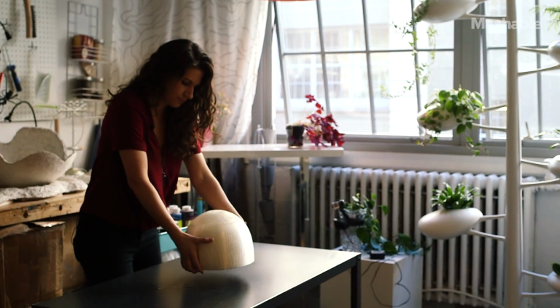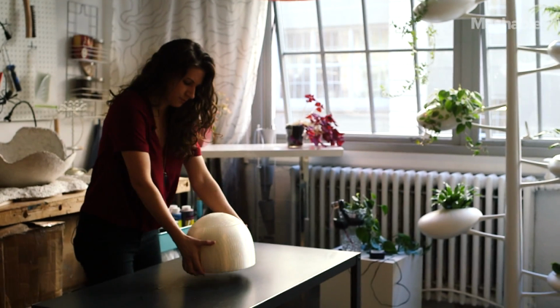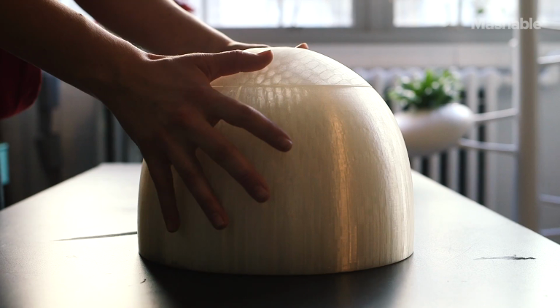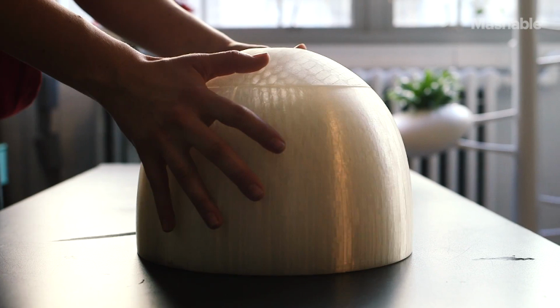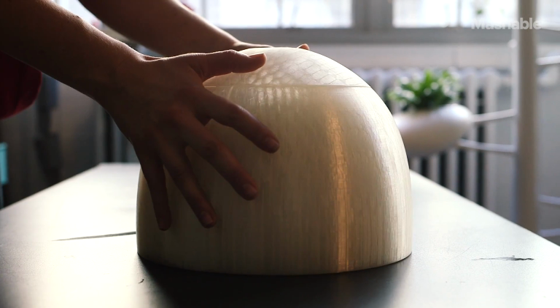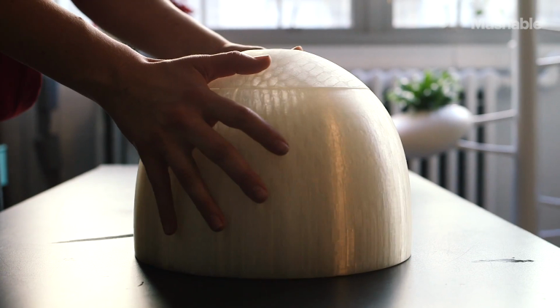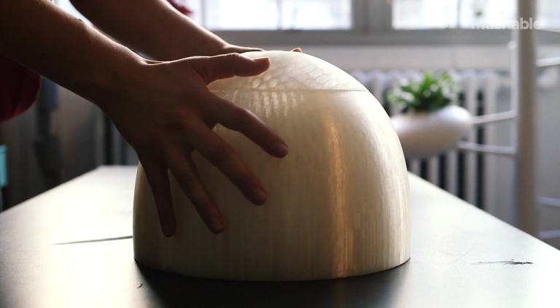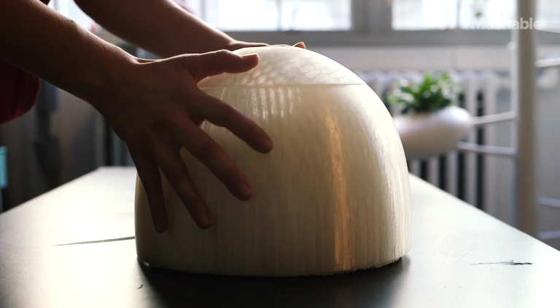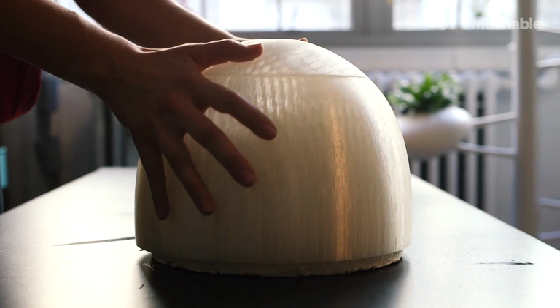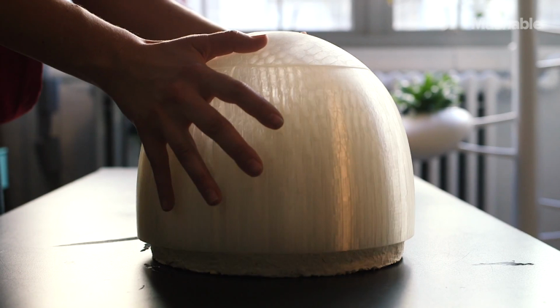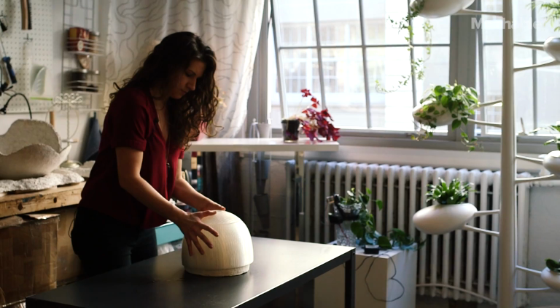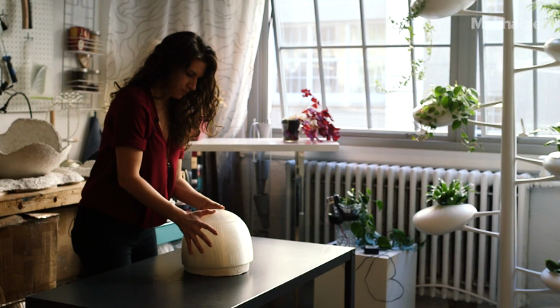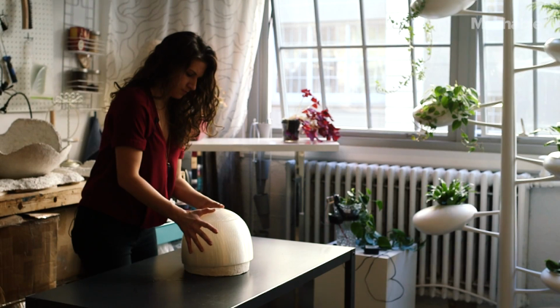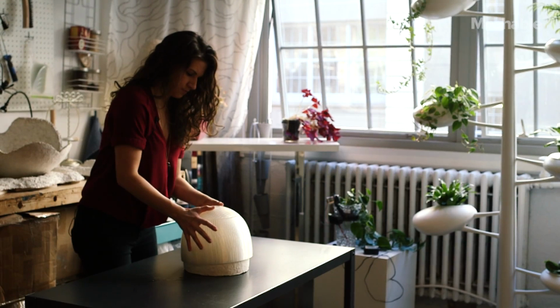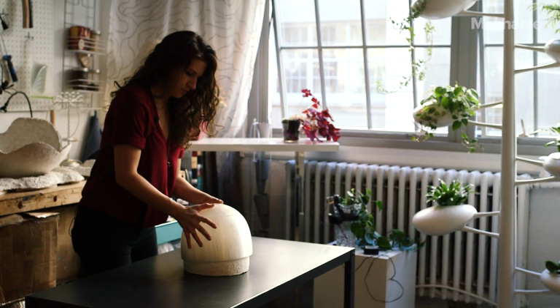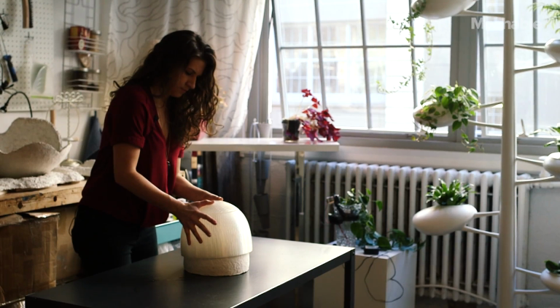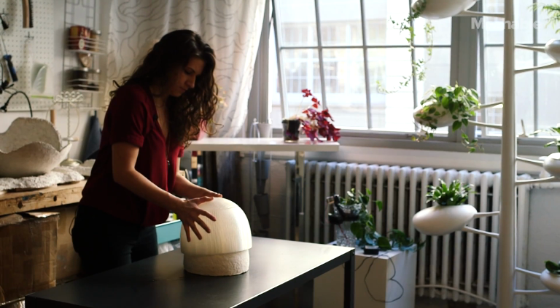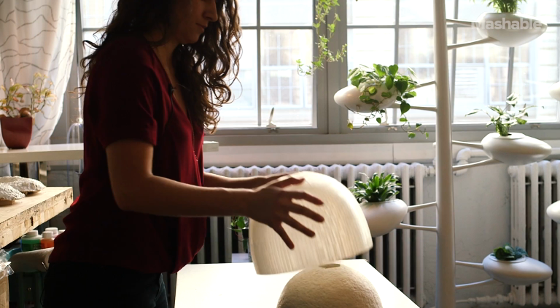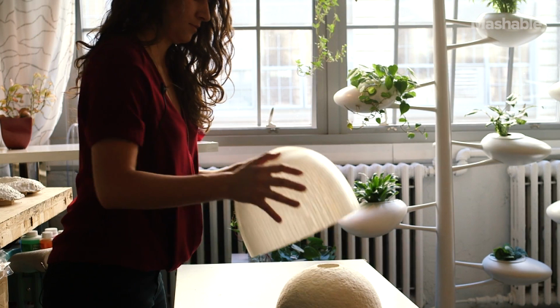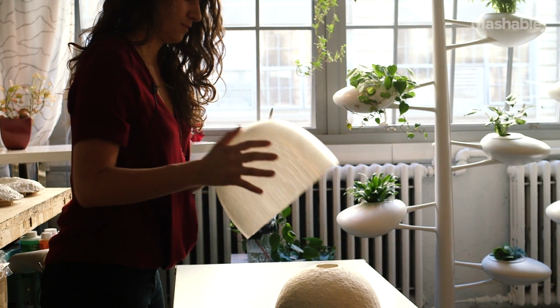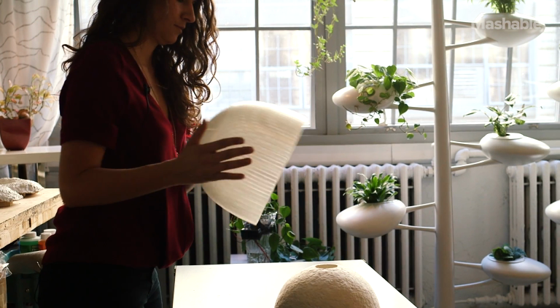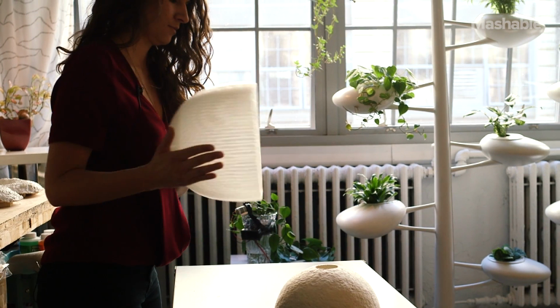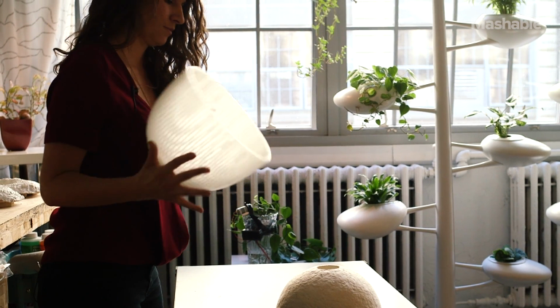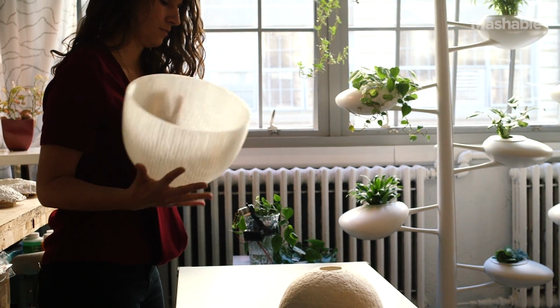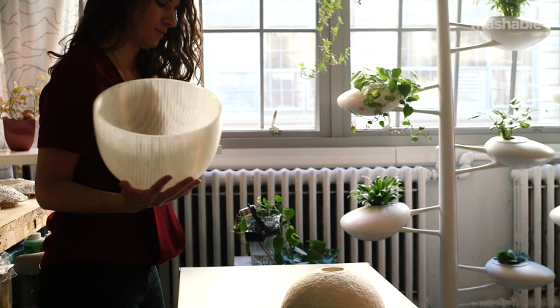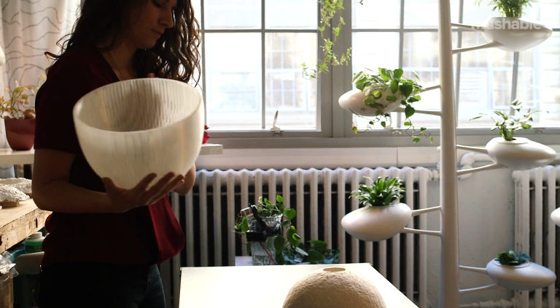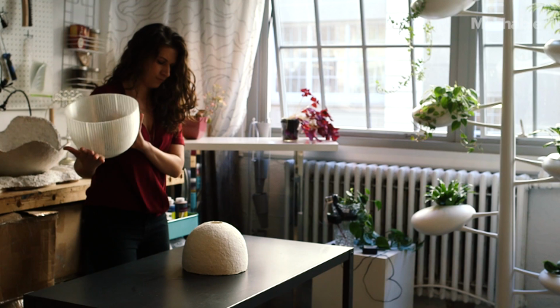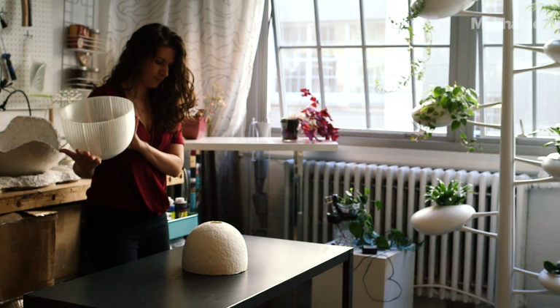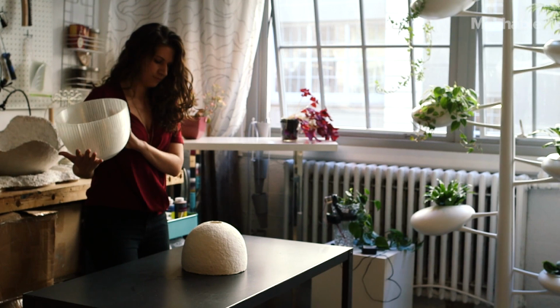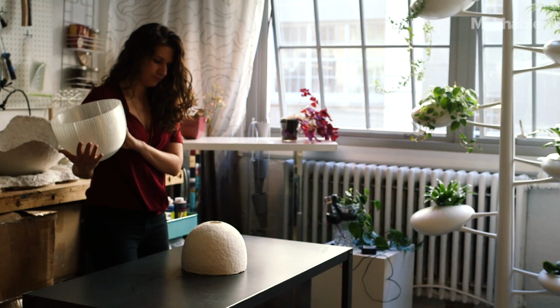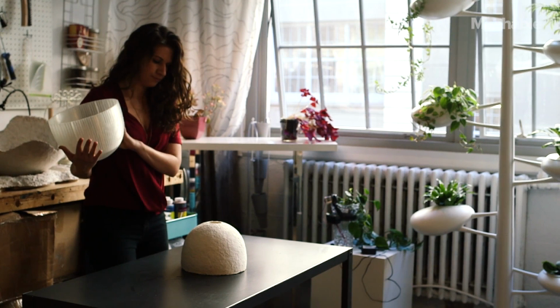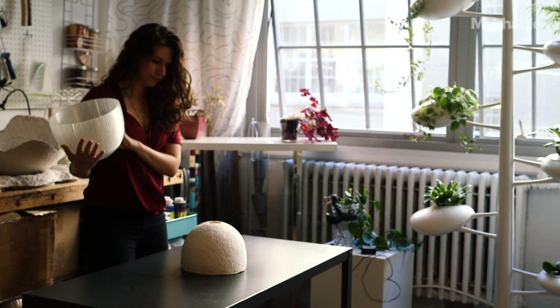The next step is demolding it, letting it slowly dry, and then heating it.